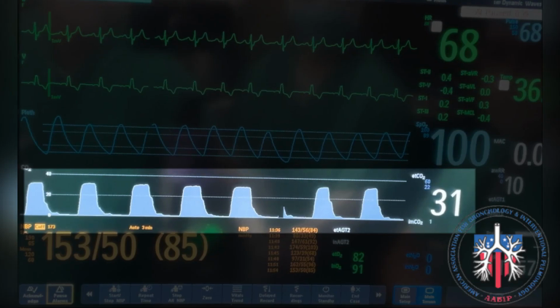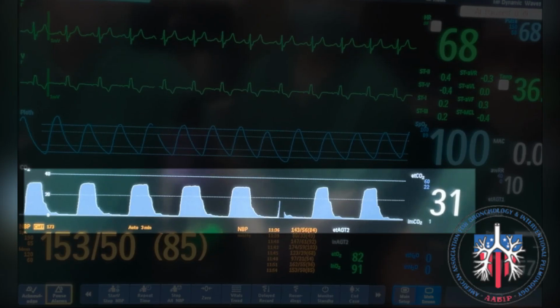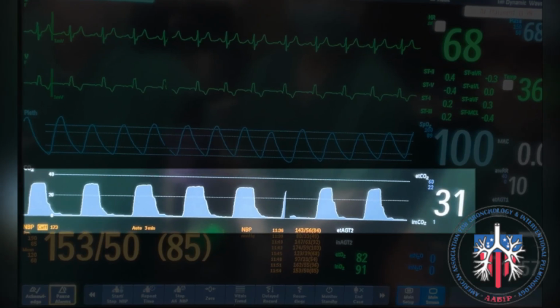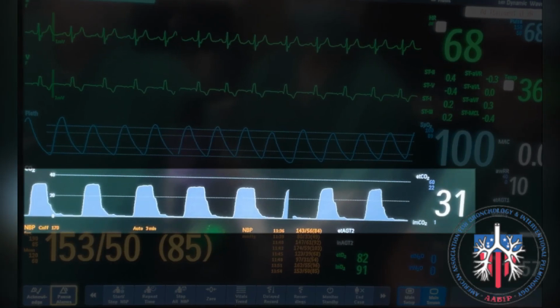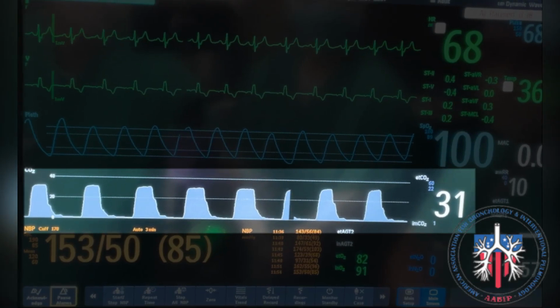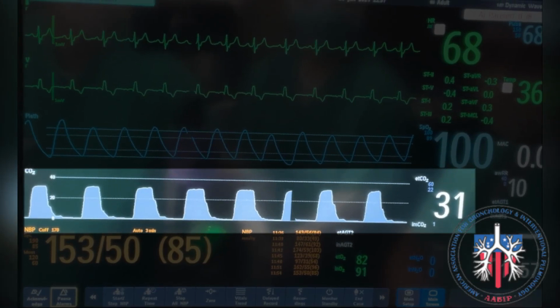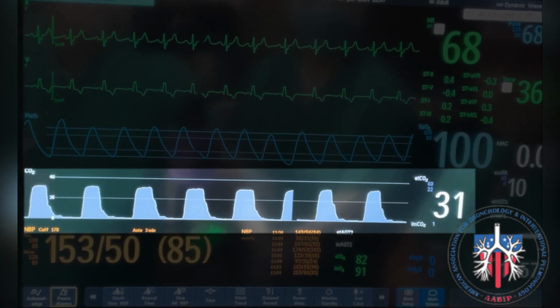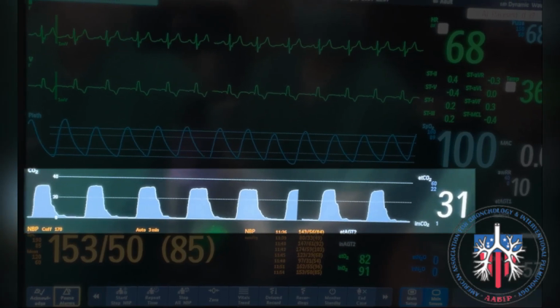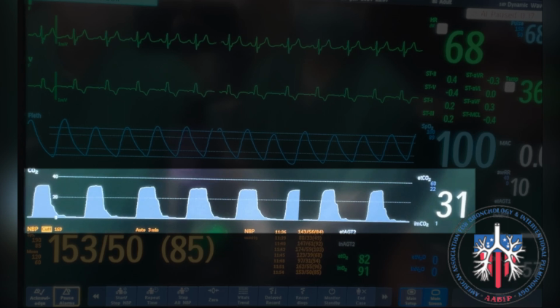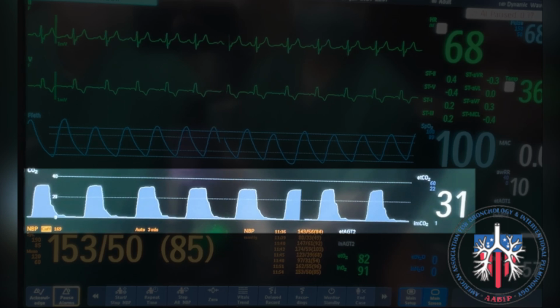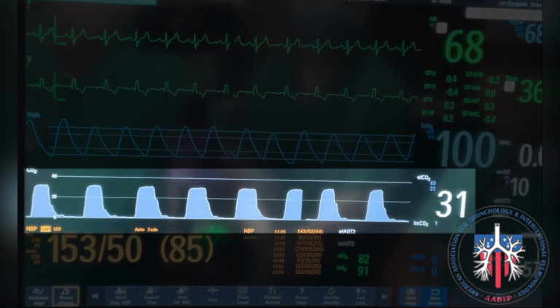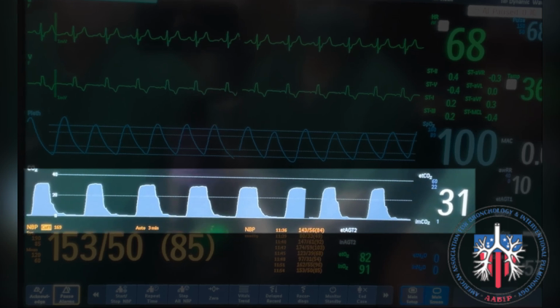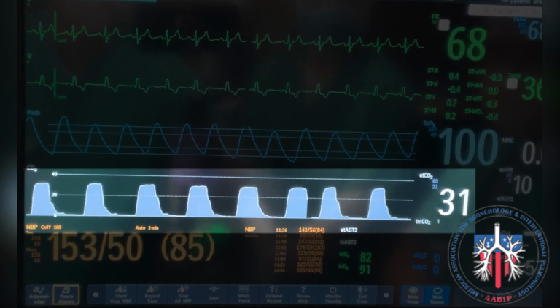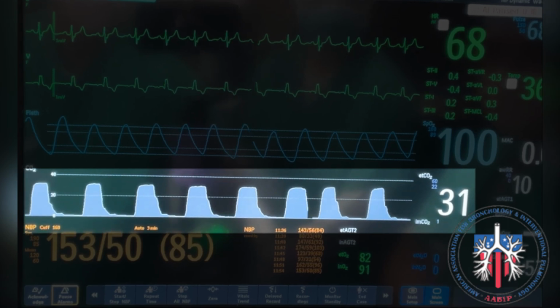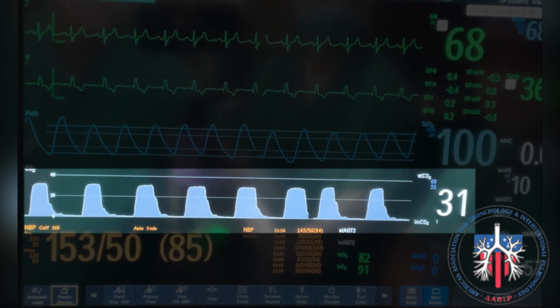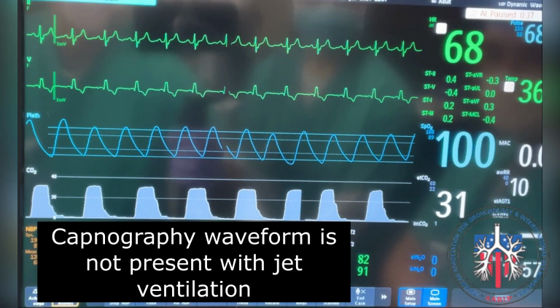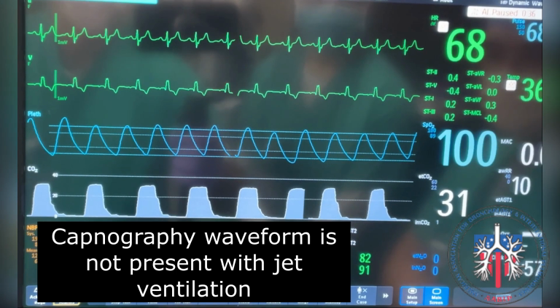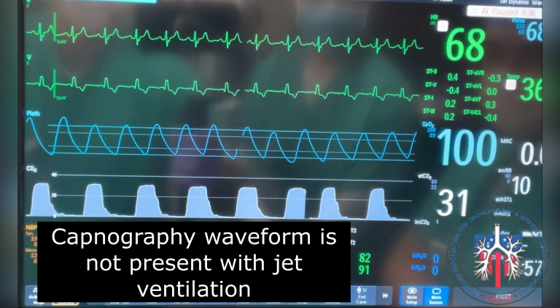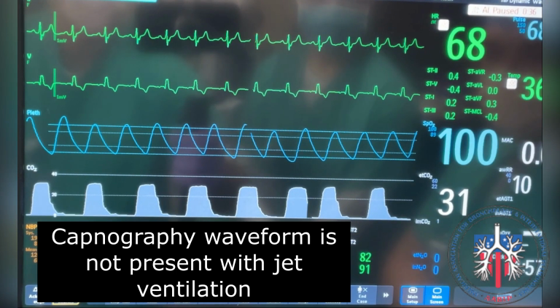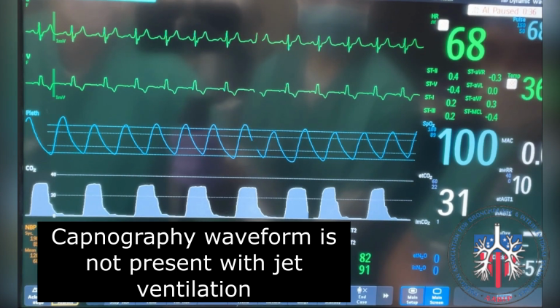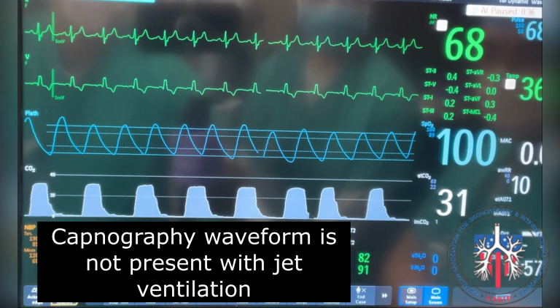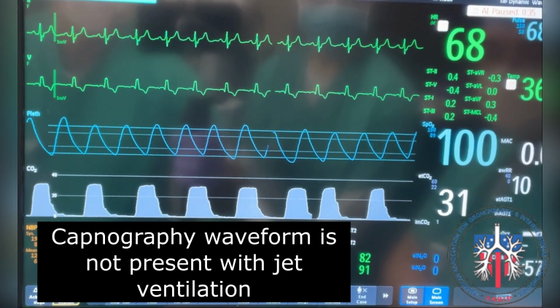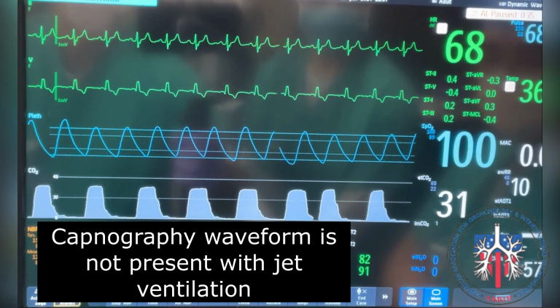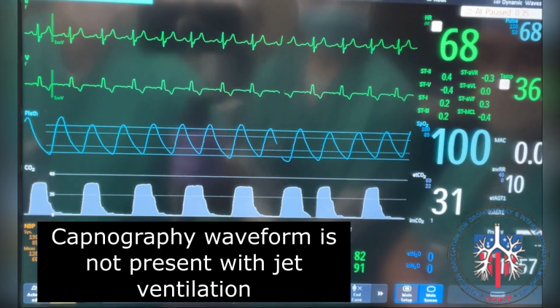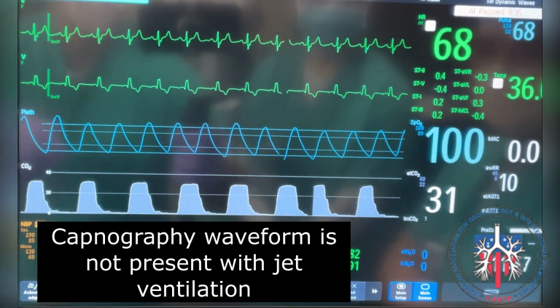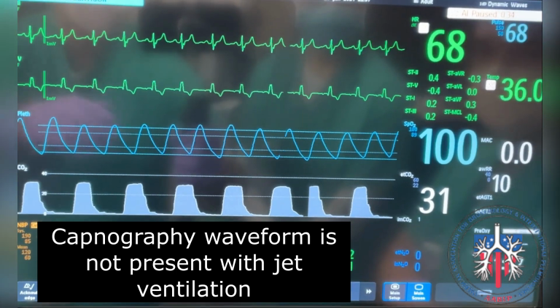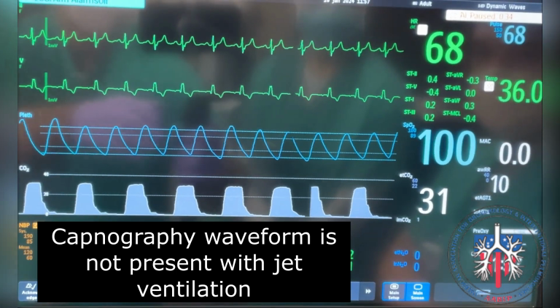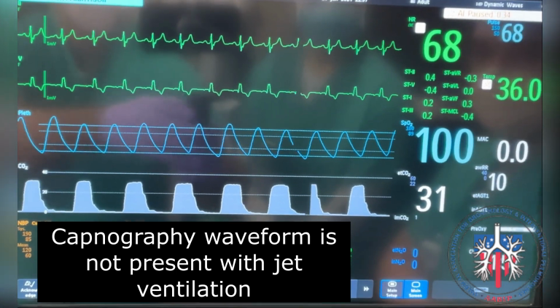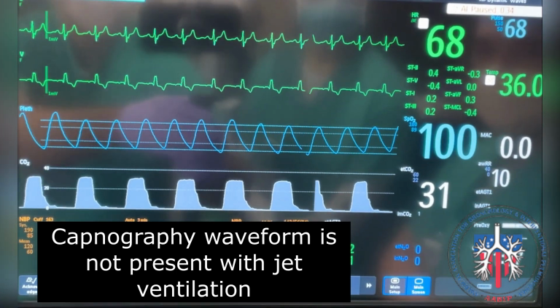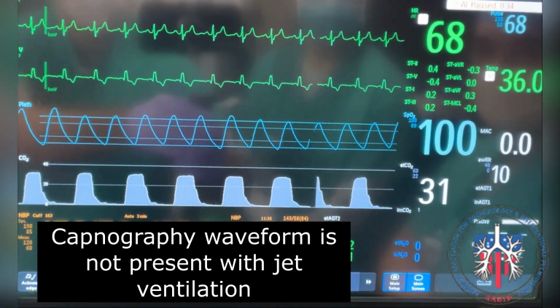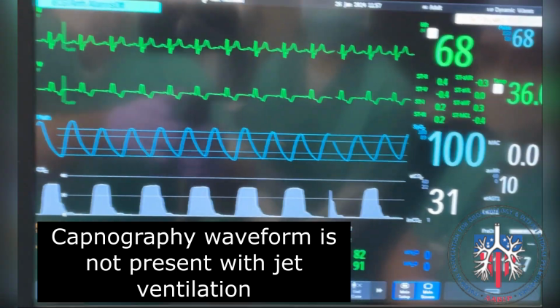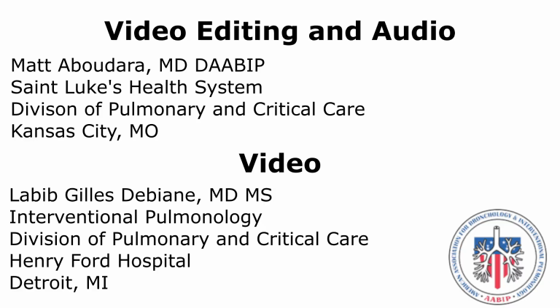With closed circuit ventilation, end-tidal CO2 can be monitored. With jet ventilation, waveform capnography monitoring is not possible.